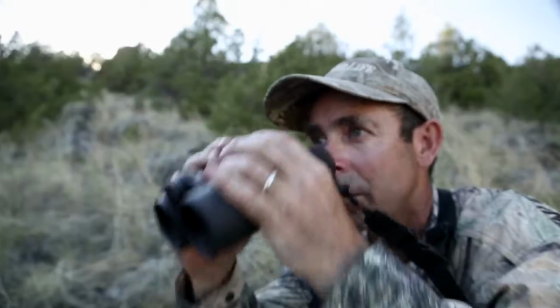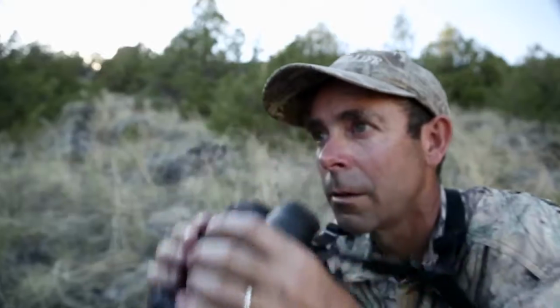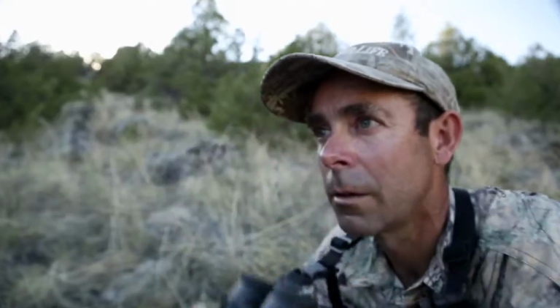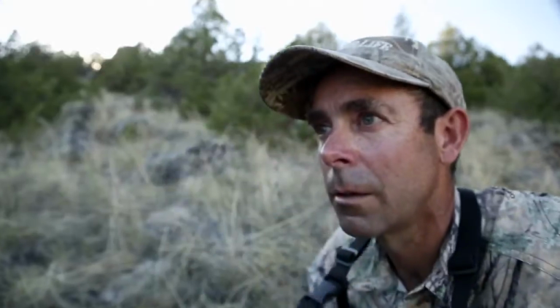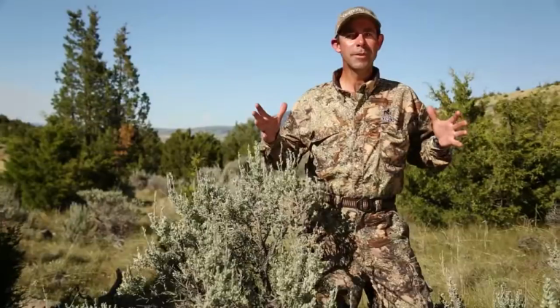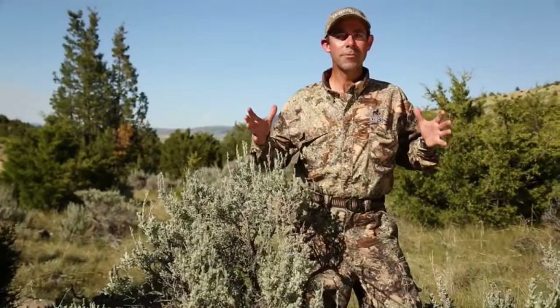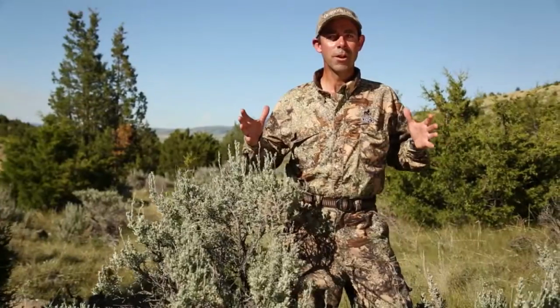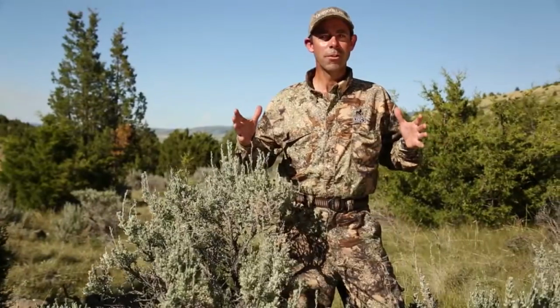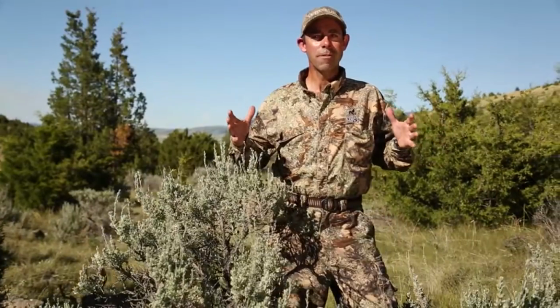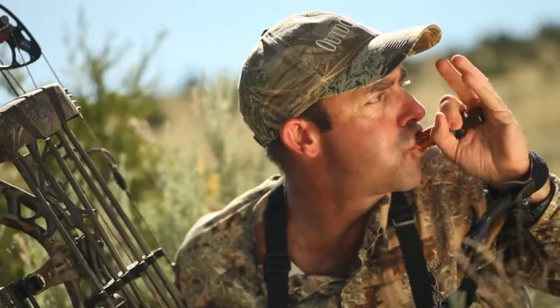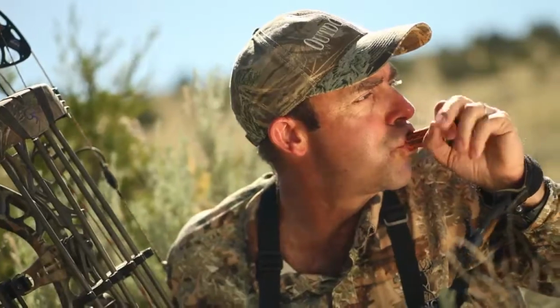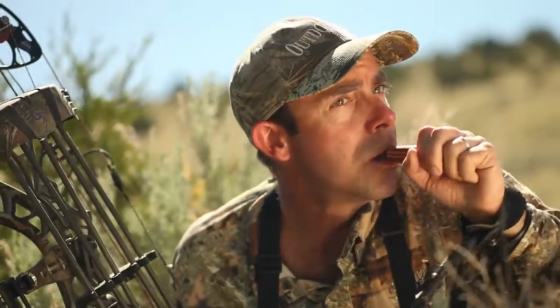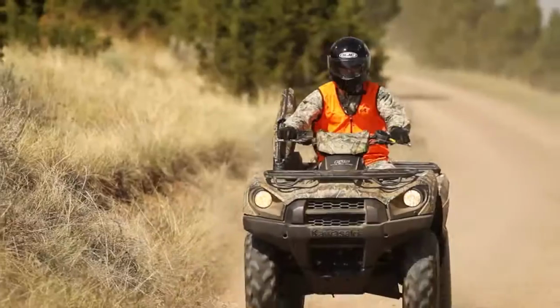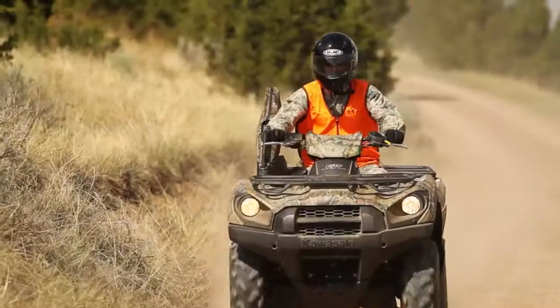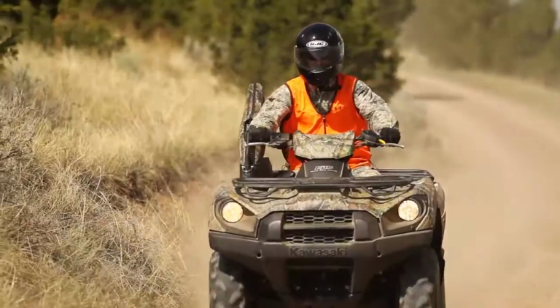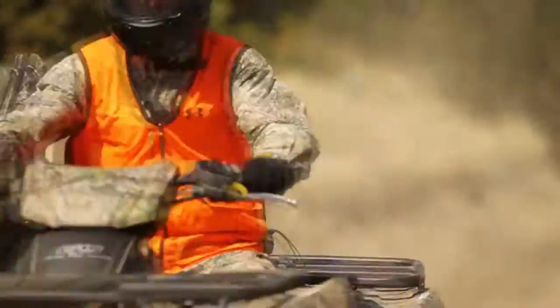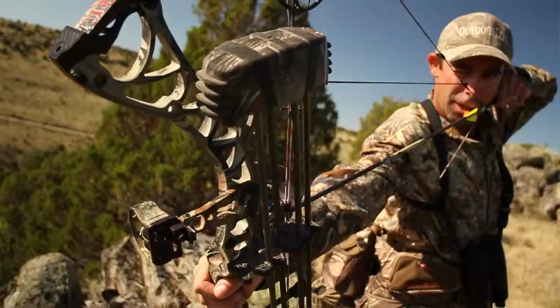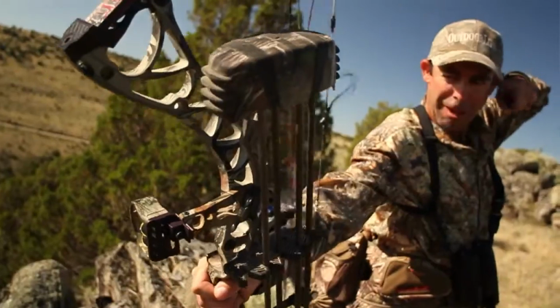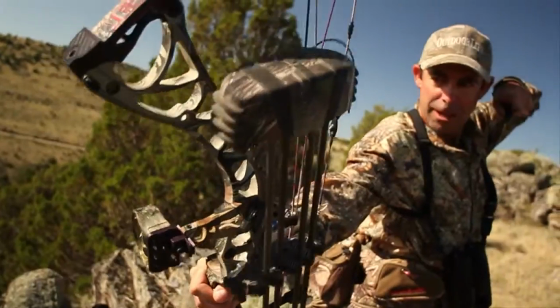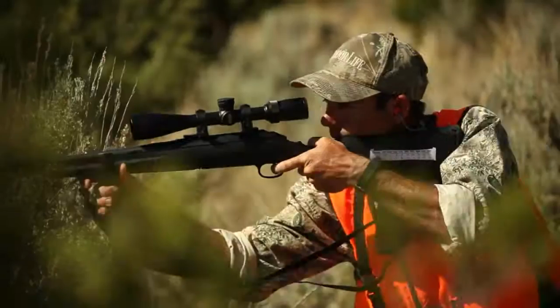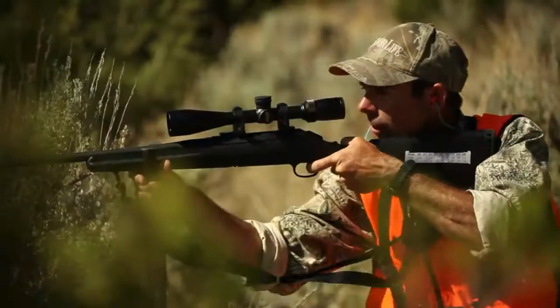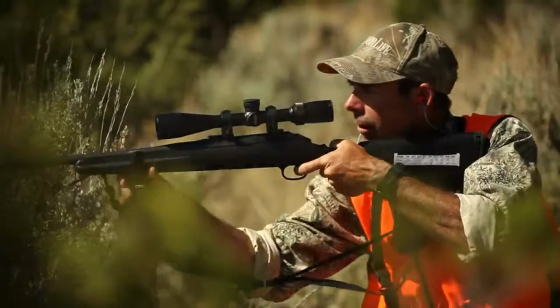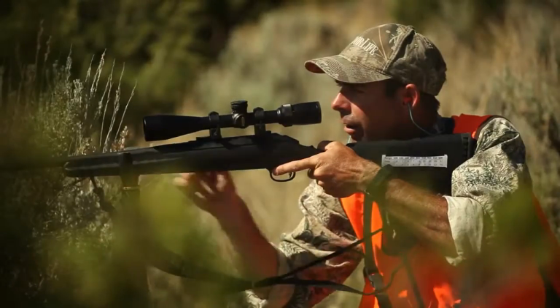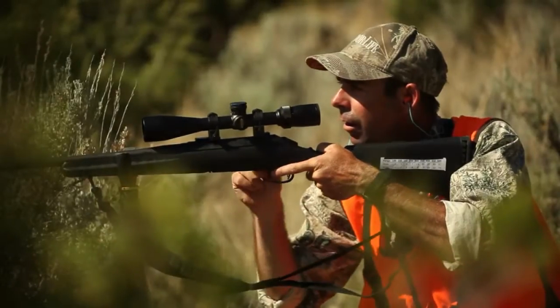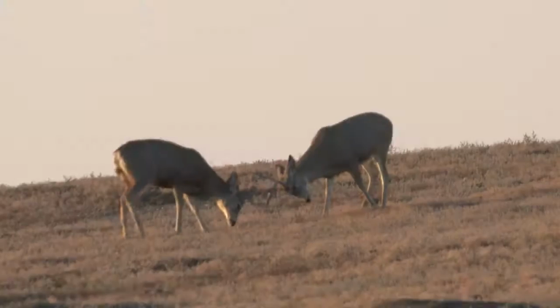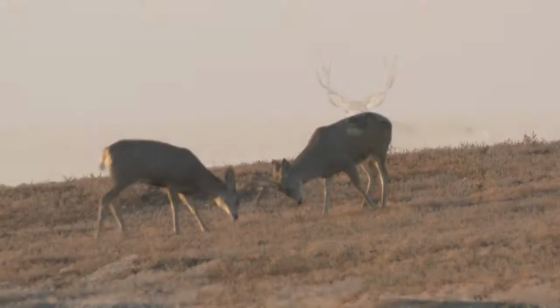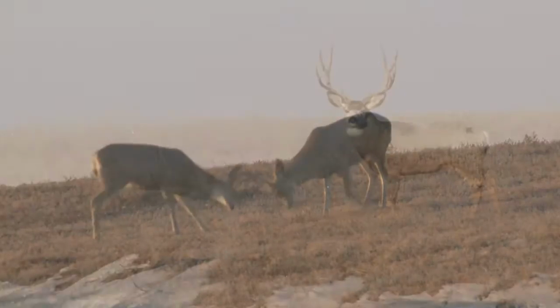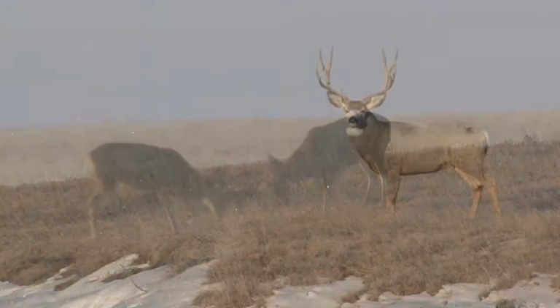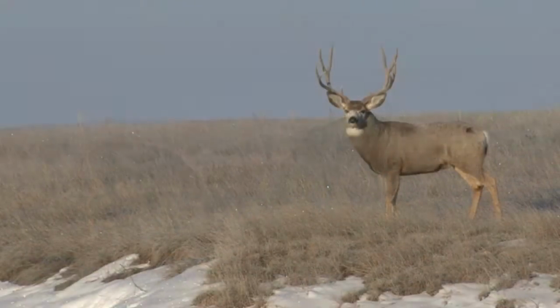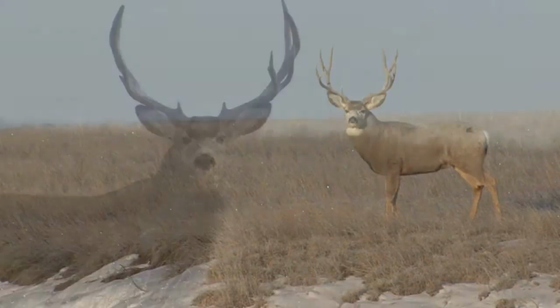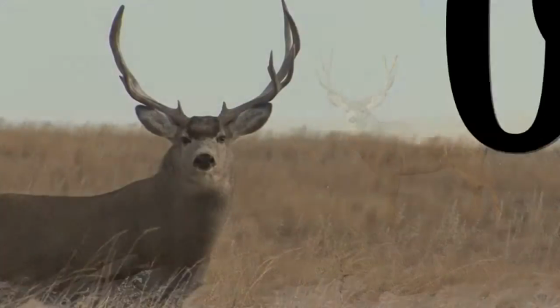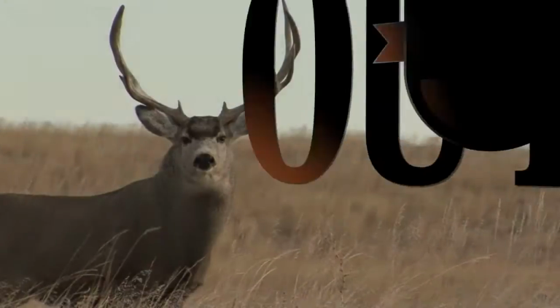I'm Andrew McKean from Outdoor Life, and this is Record Quest. This year, we're on the hunt for record mule deer.